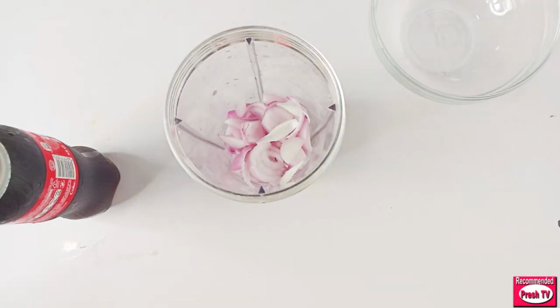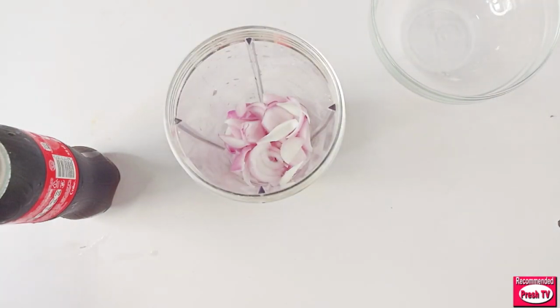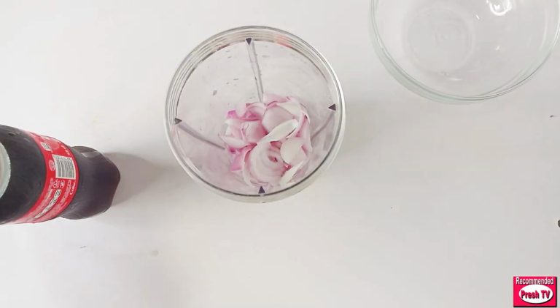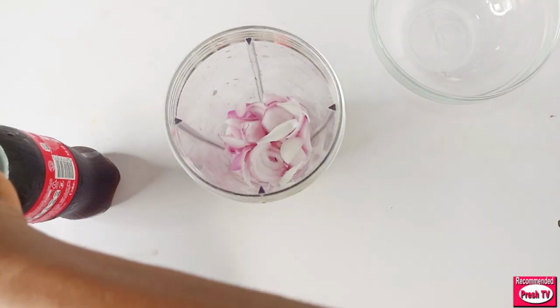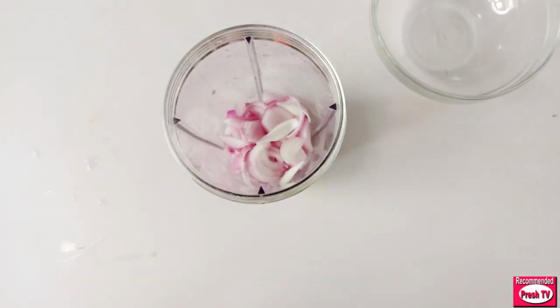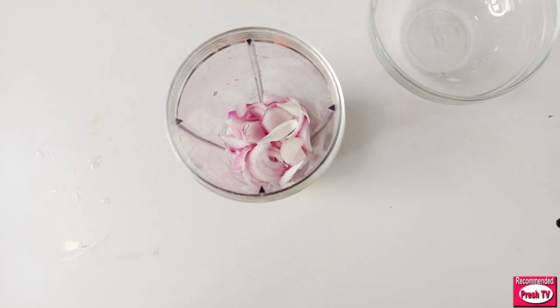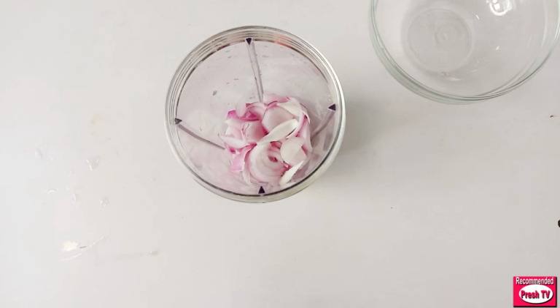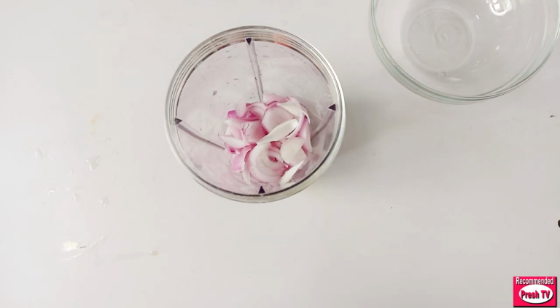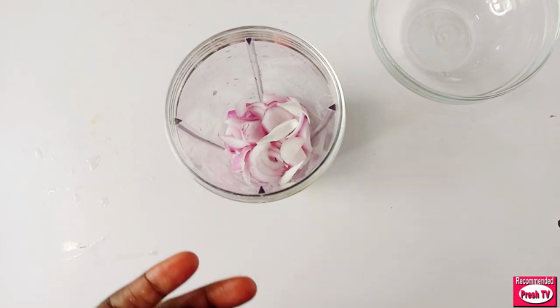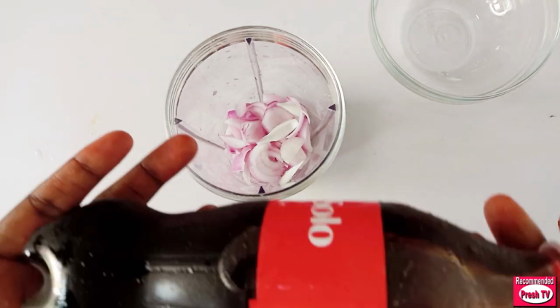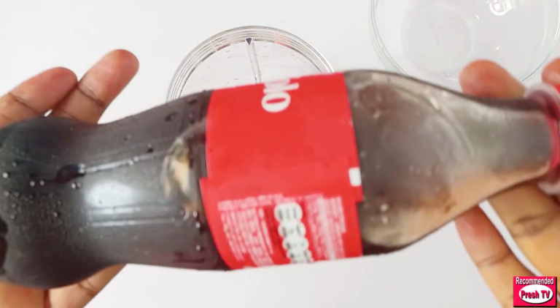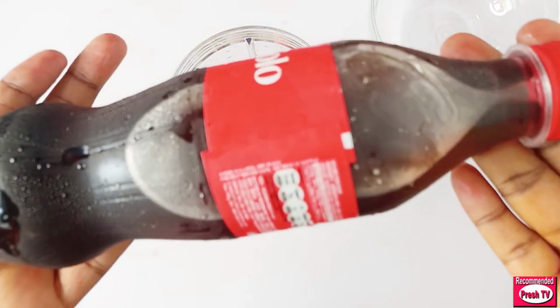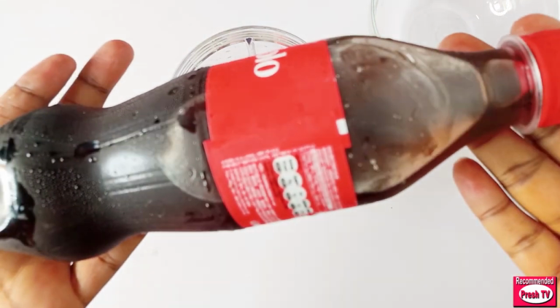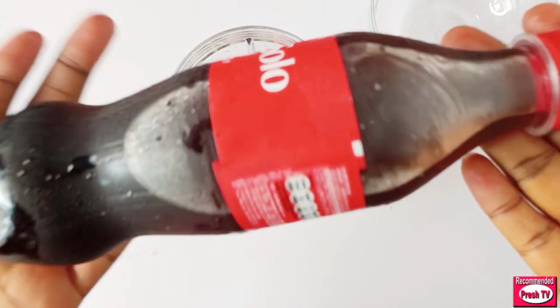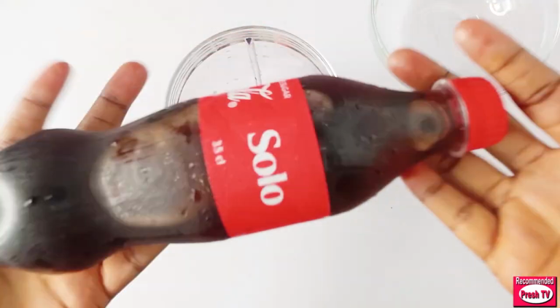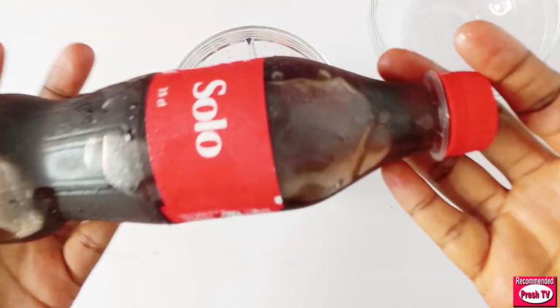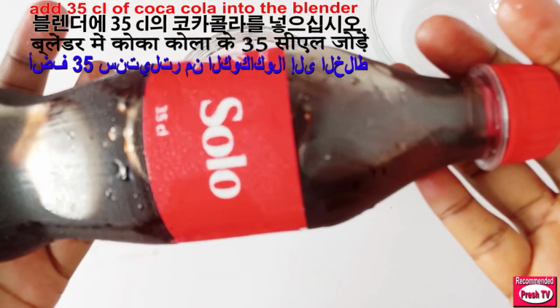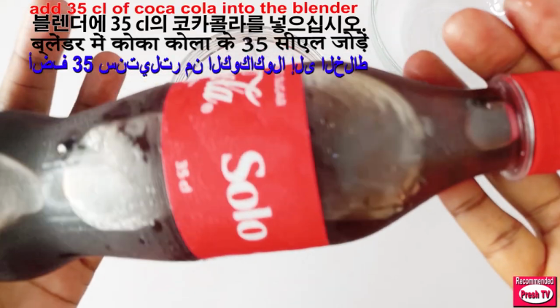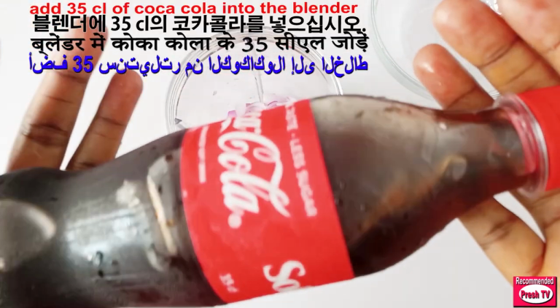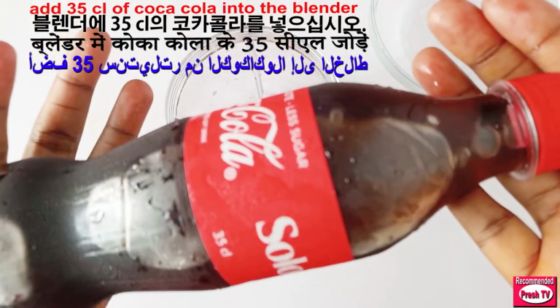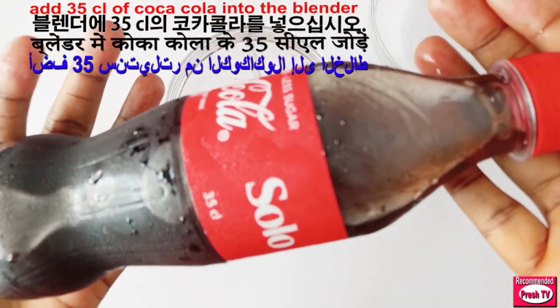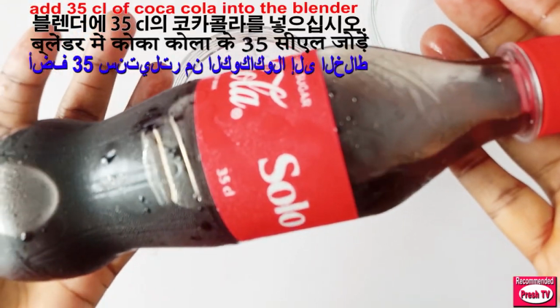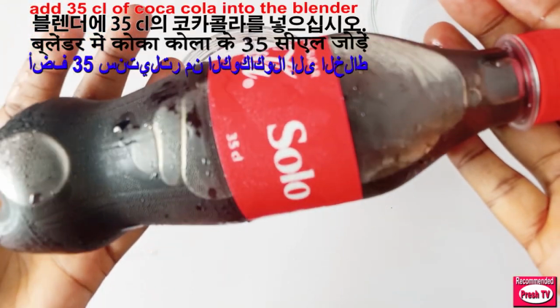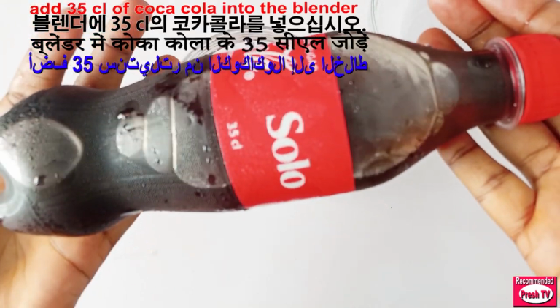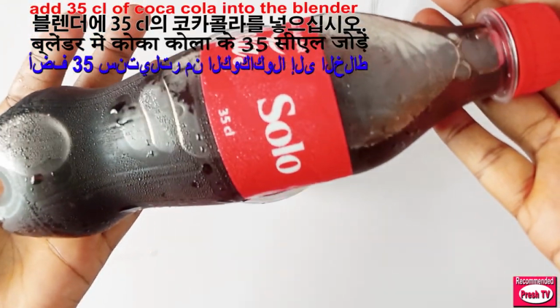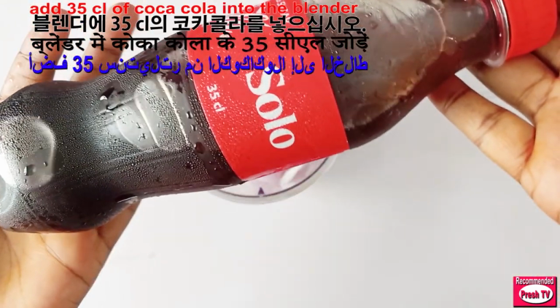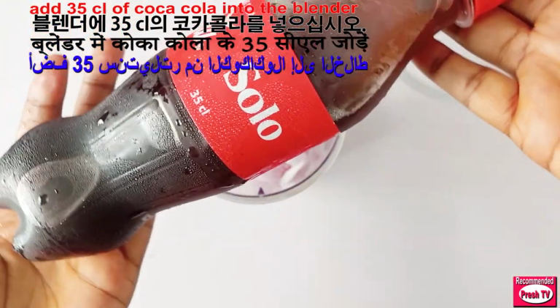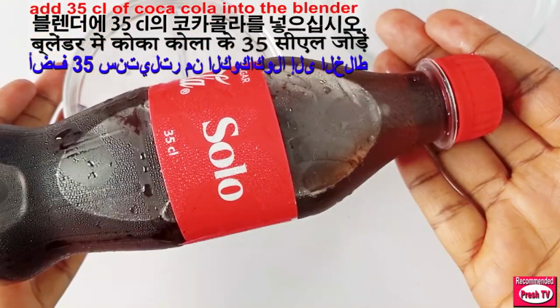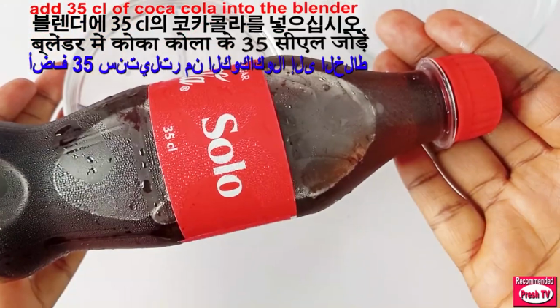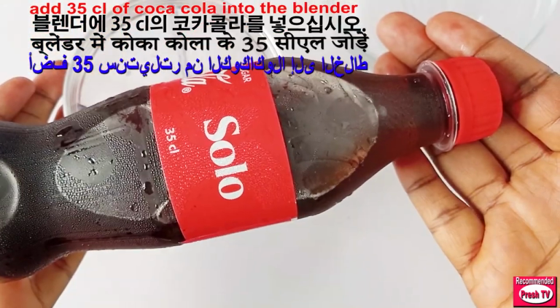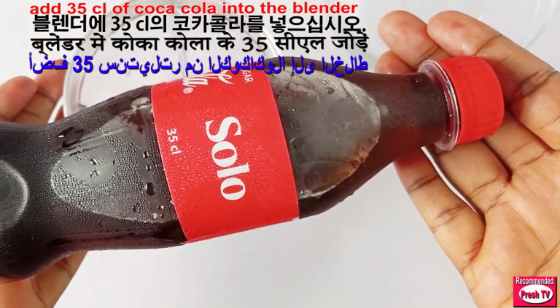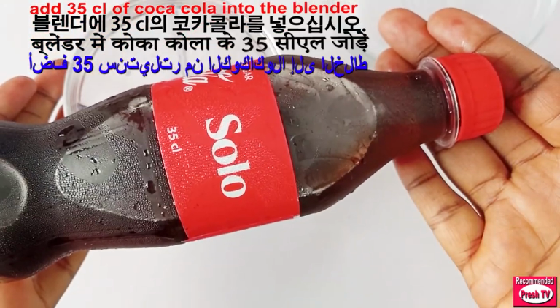Next I'm going to pour in 35 cl of Coke.